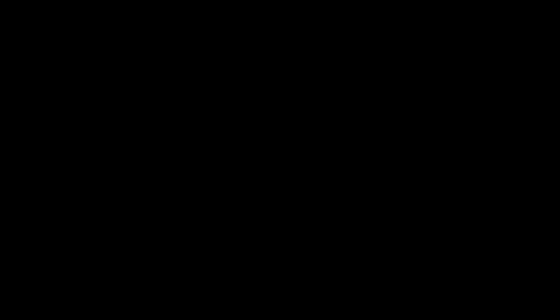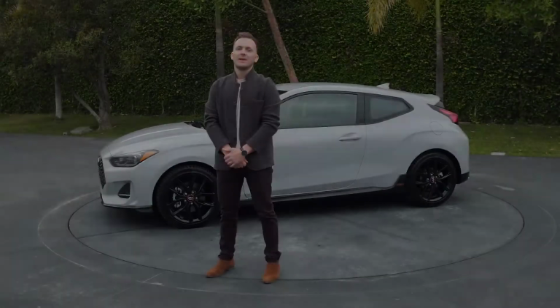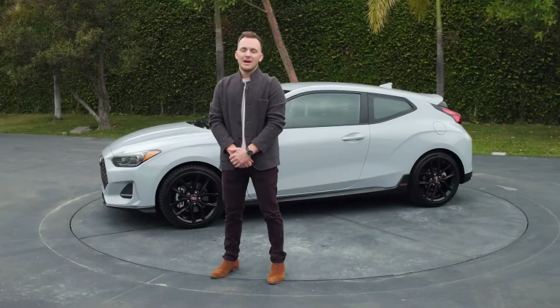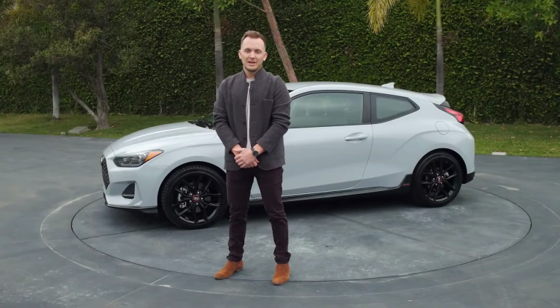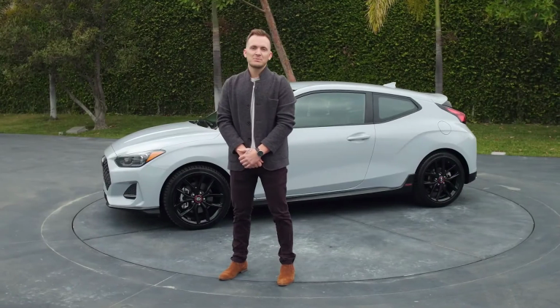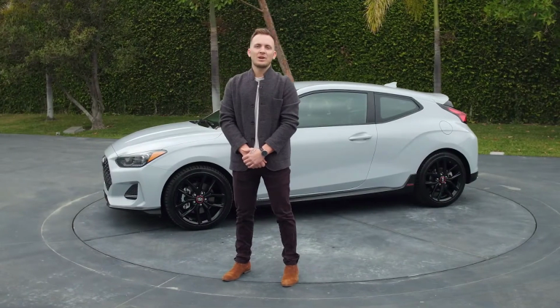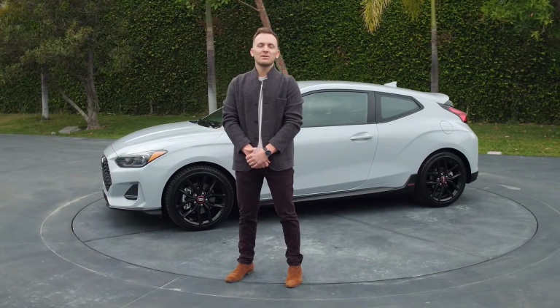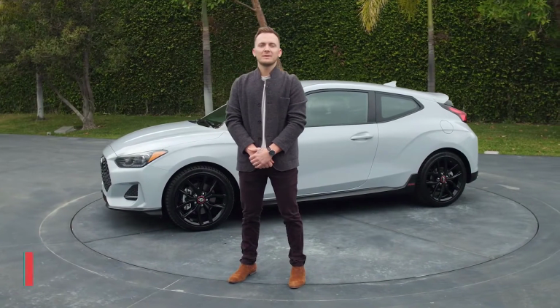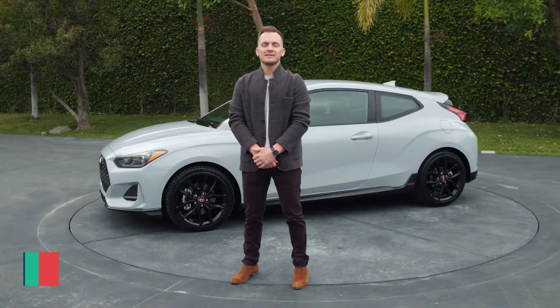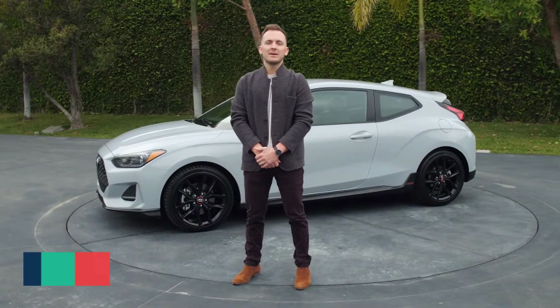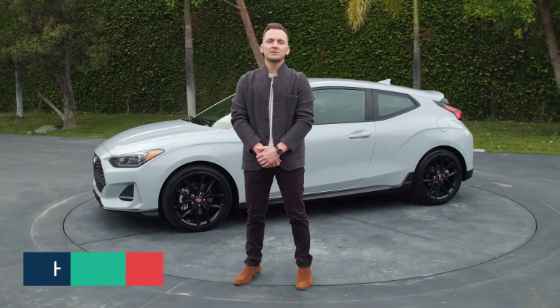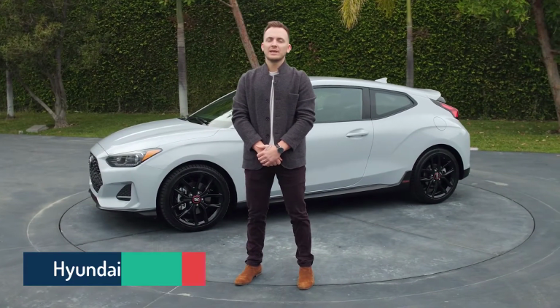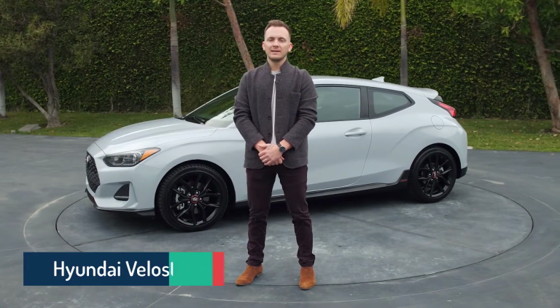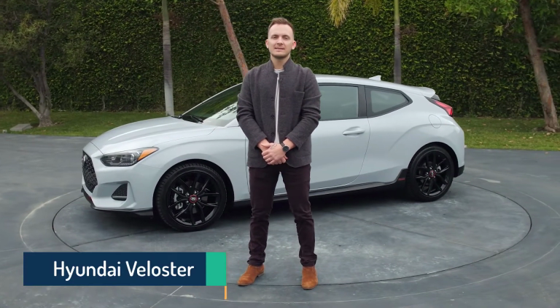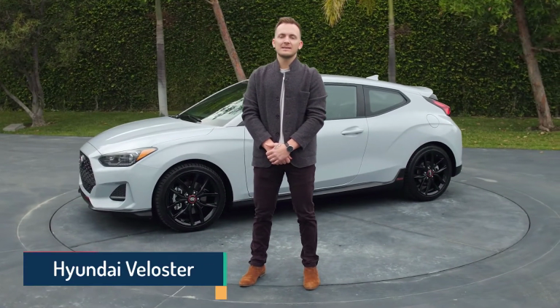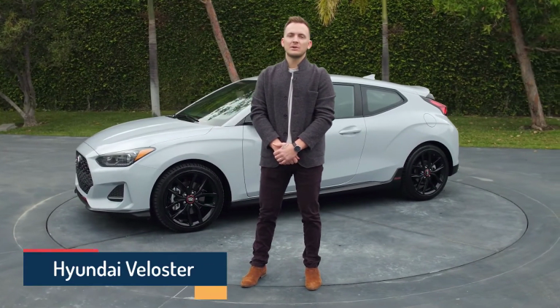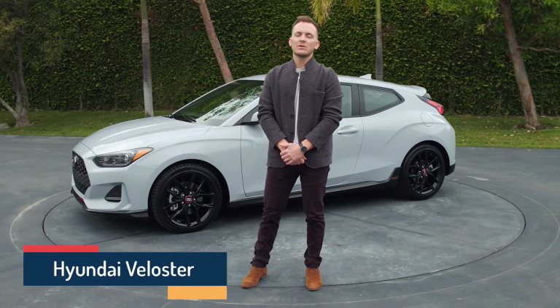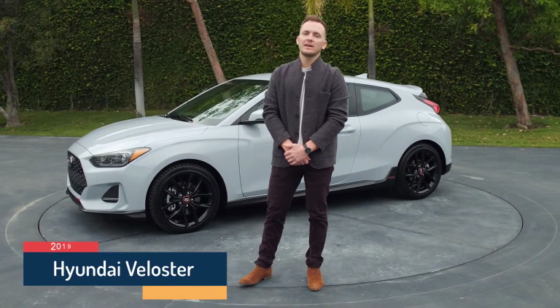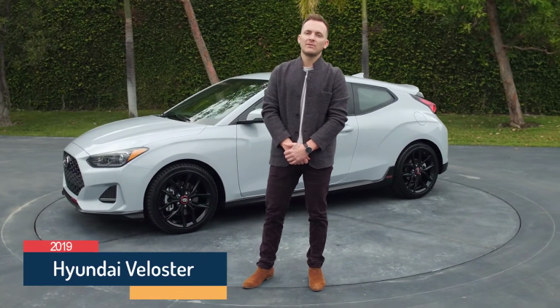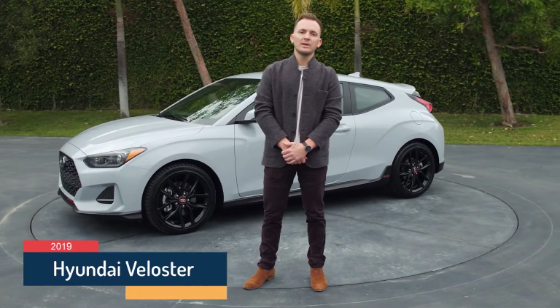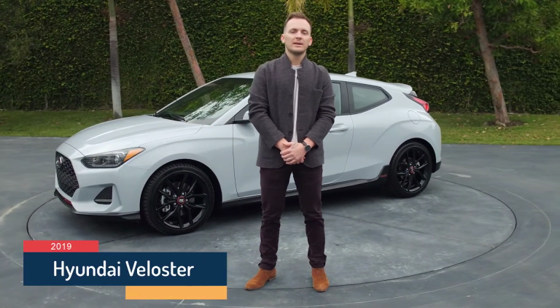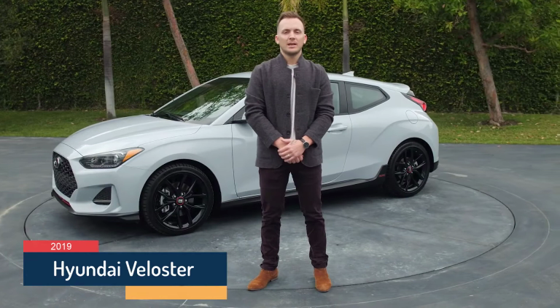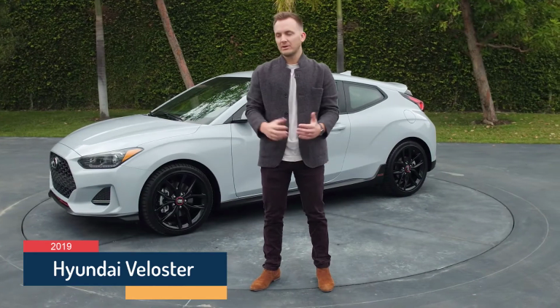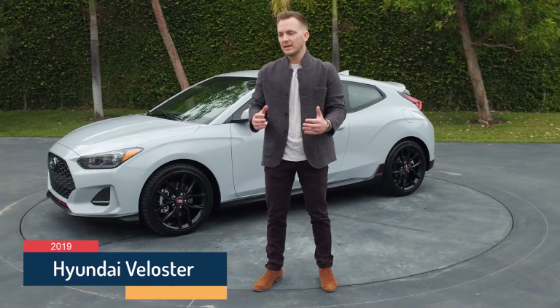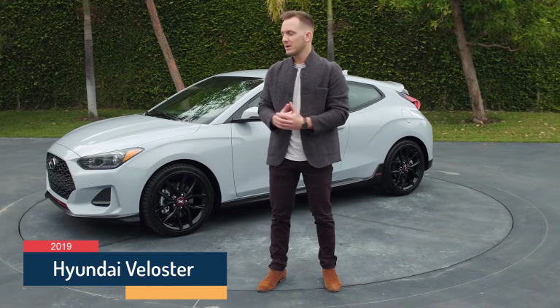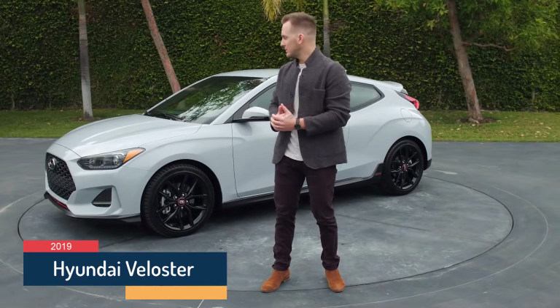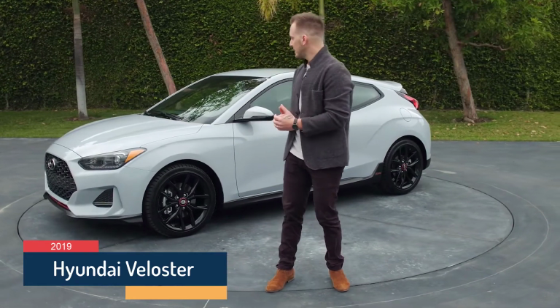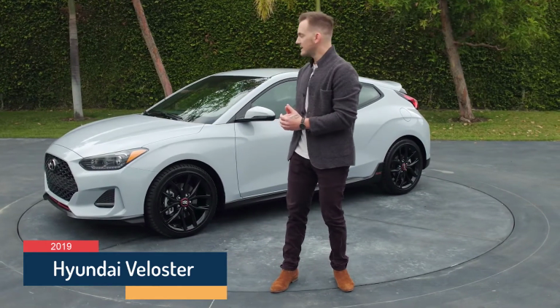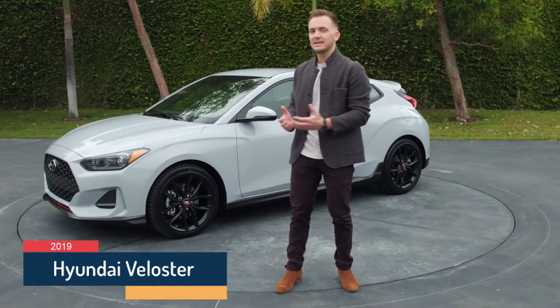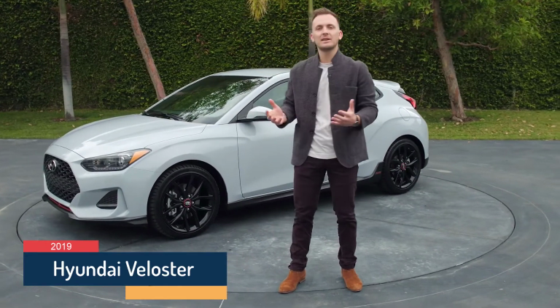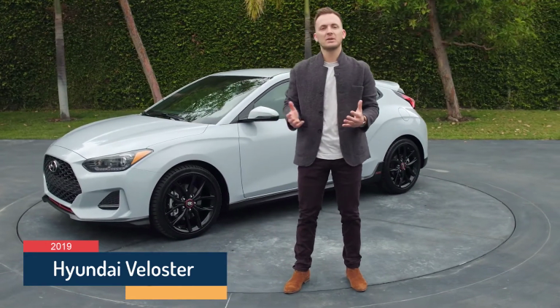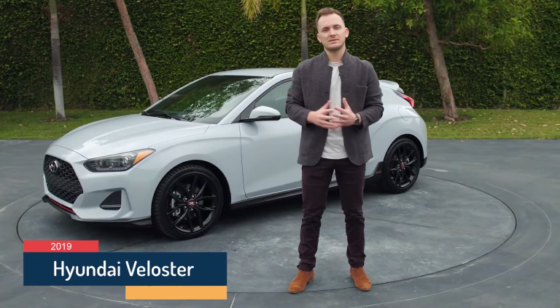Hi, my name is Brad Arnold. I'm a design manager at the Hyundai Design Center in Irvine, California, and I'm here today to talk about the 2019 Hyundai Veloster.